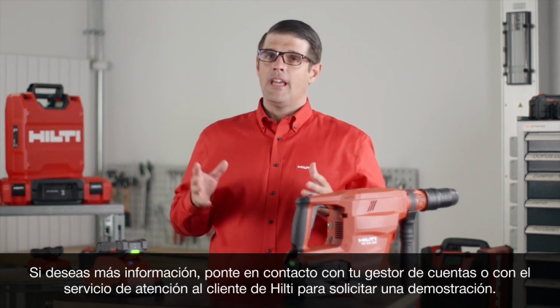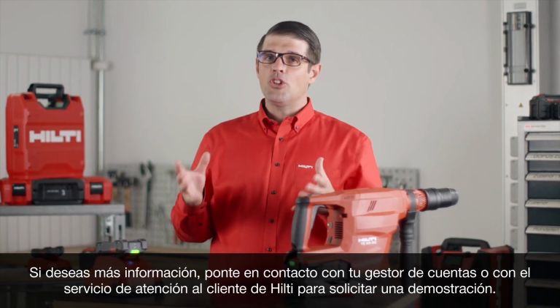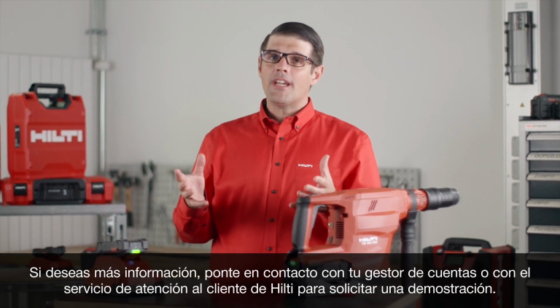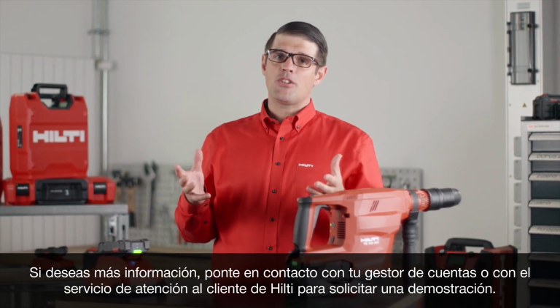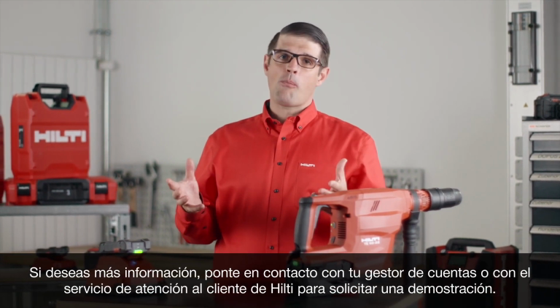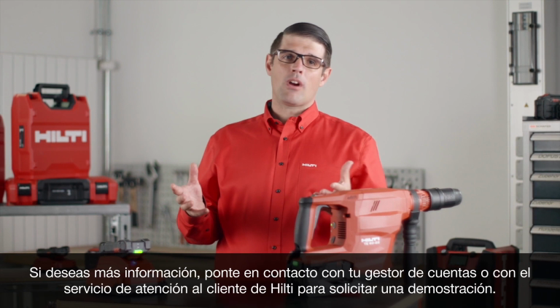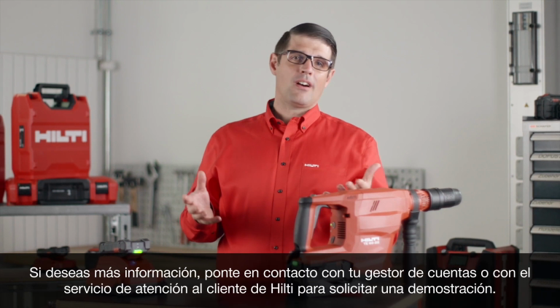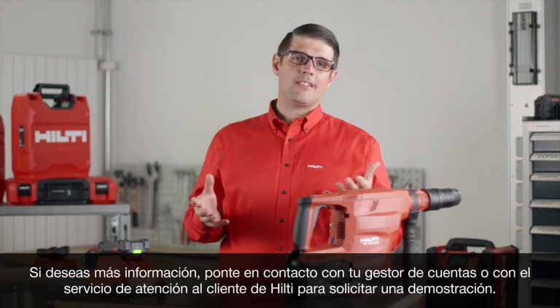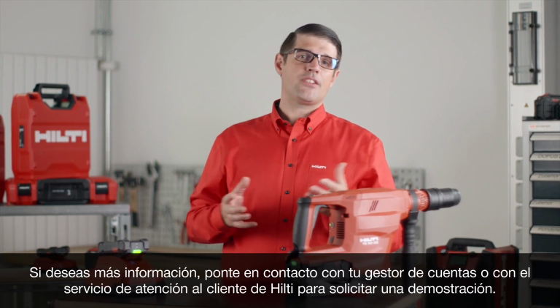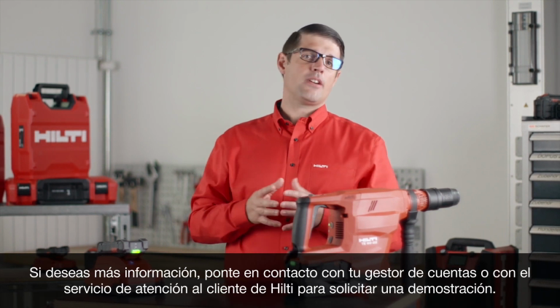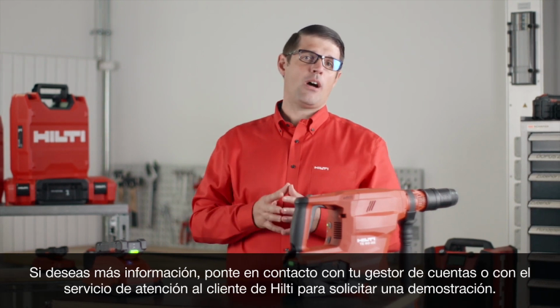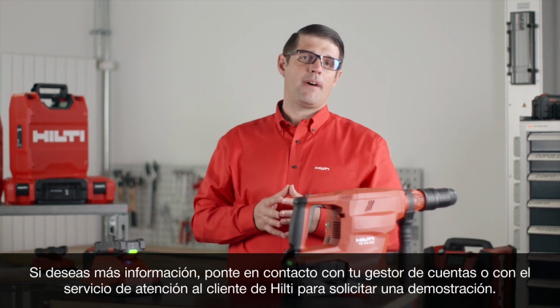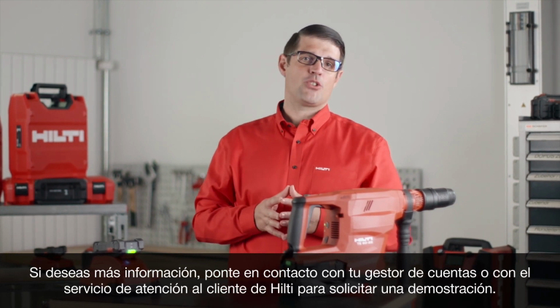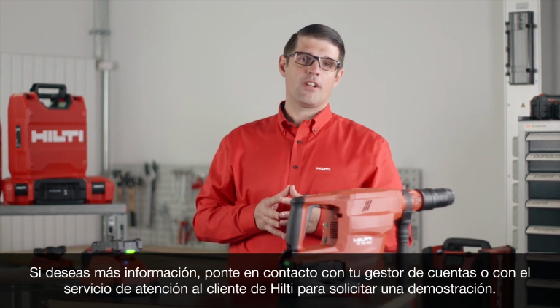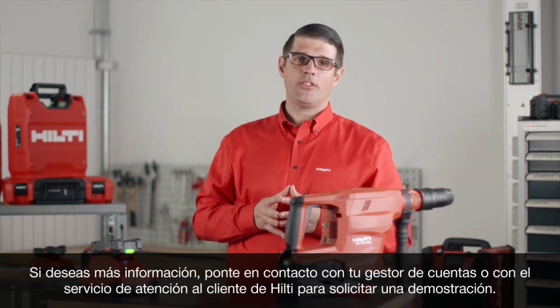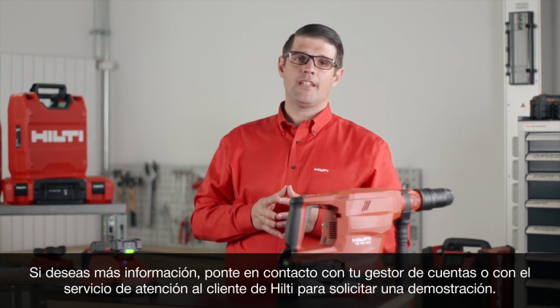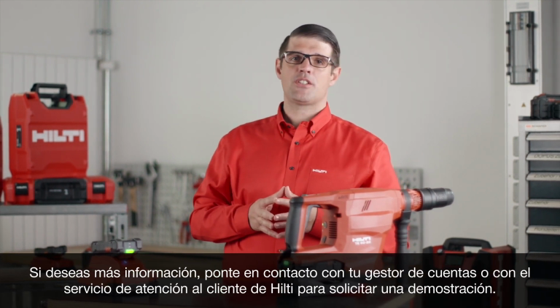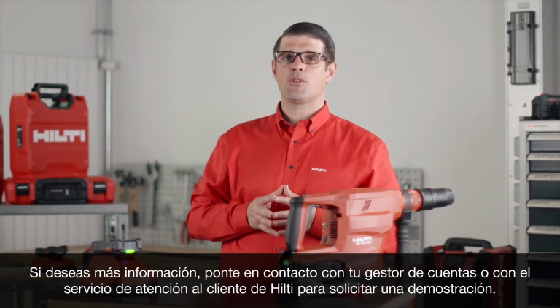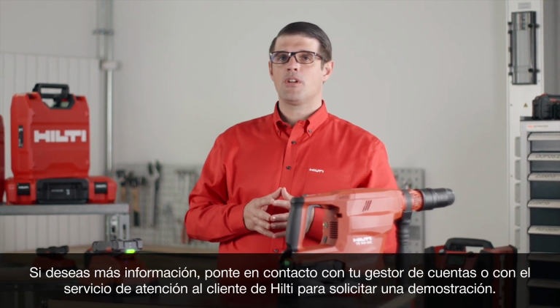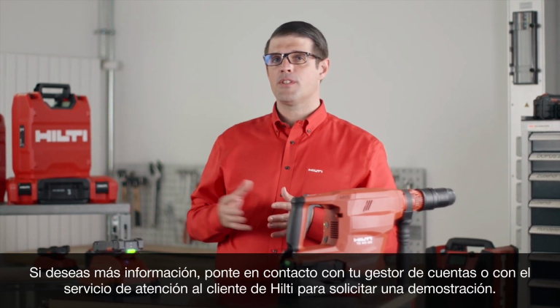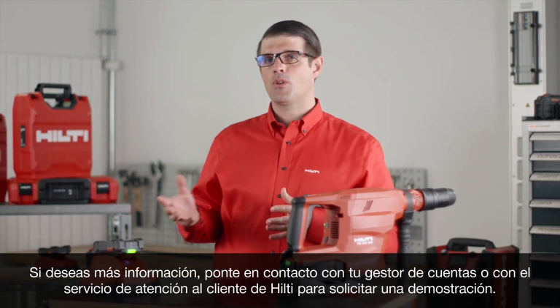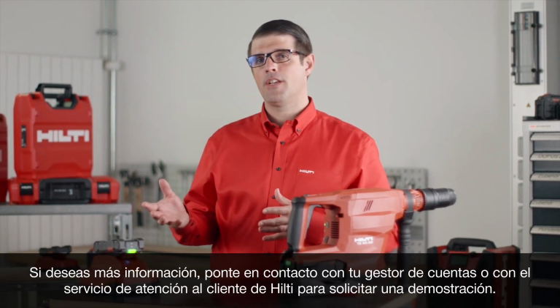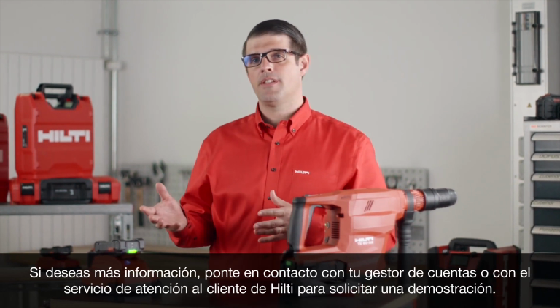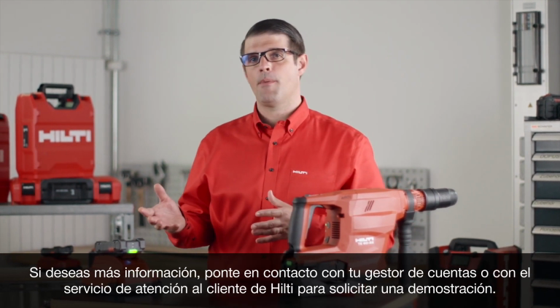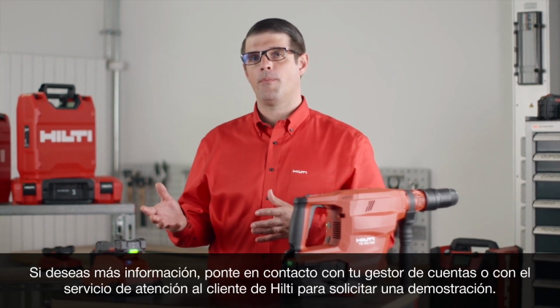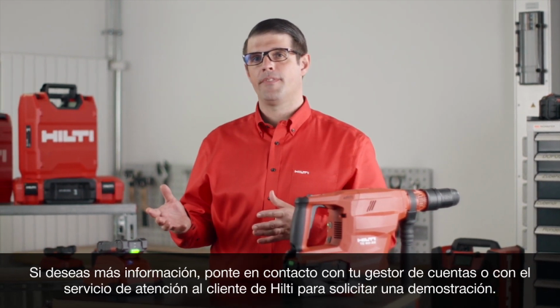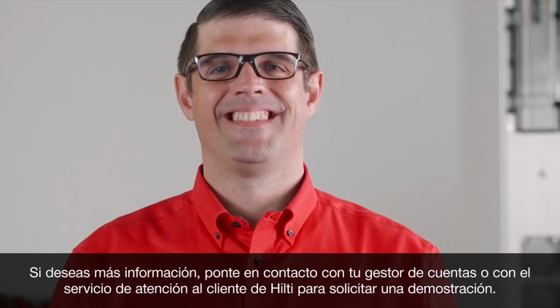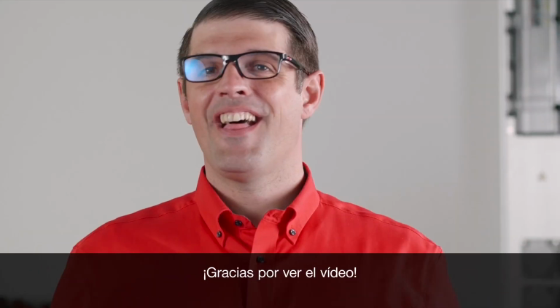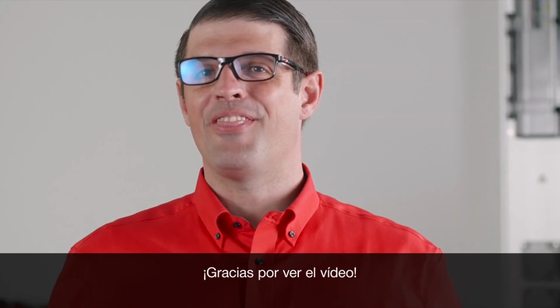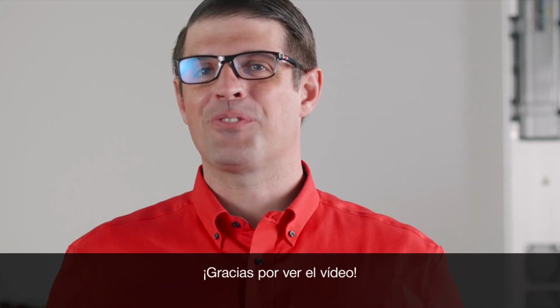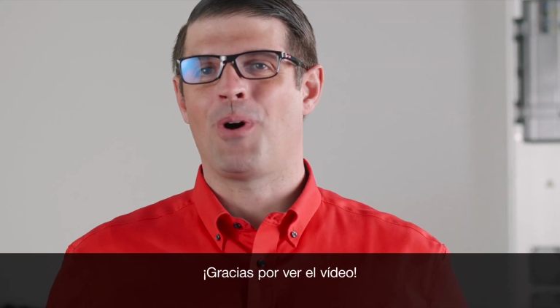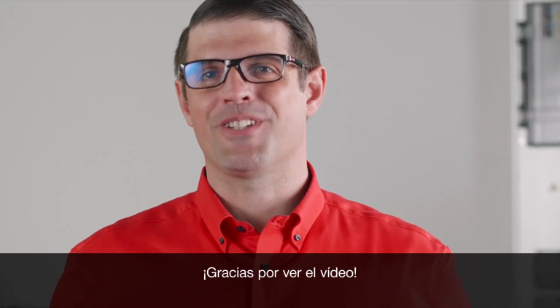If you'd like to know more, contact your account manager or Hilti customer service to arrange a demo. Thanks for watching.